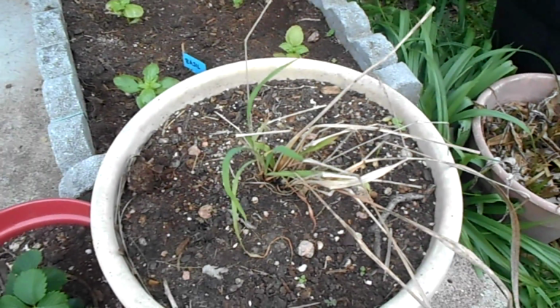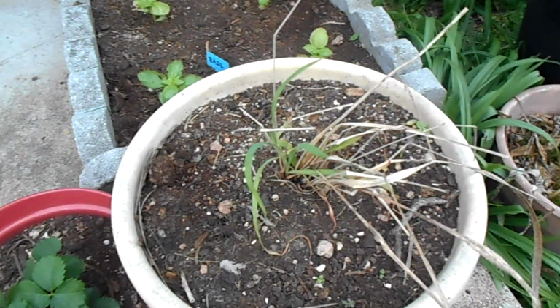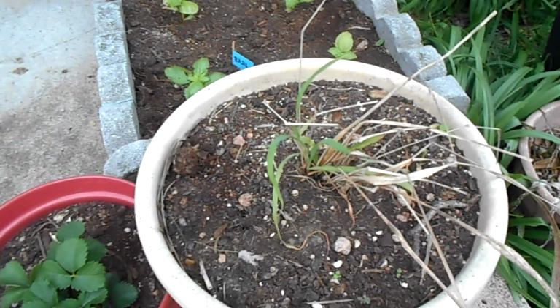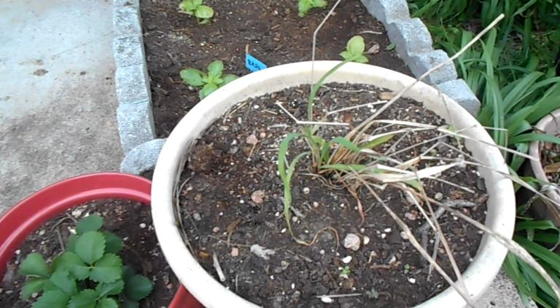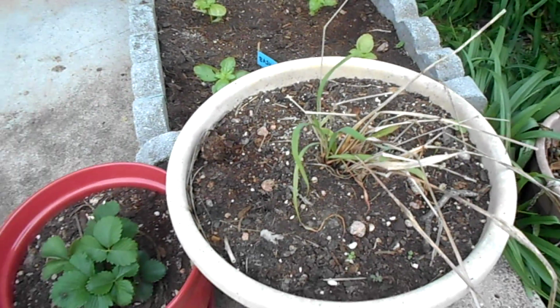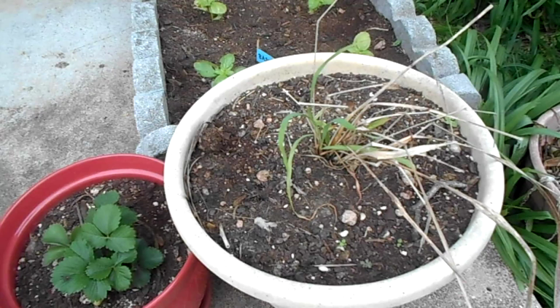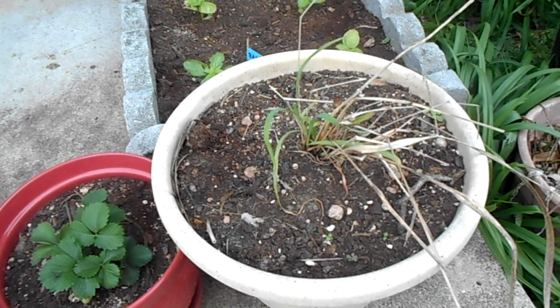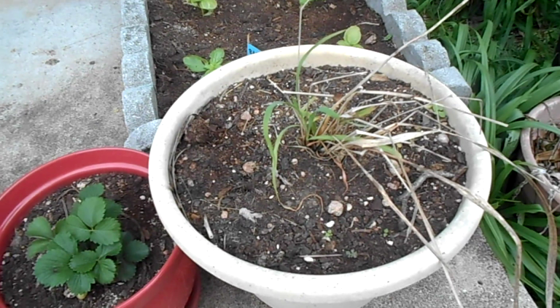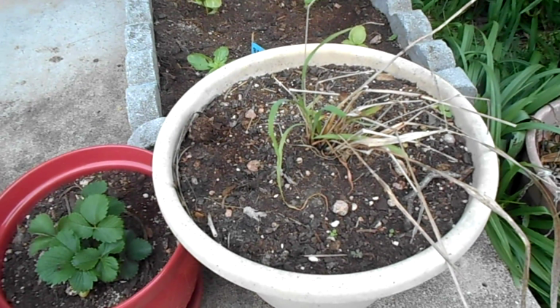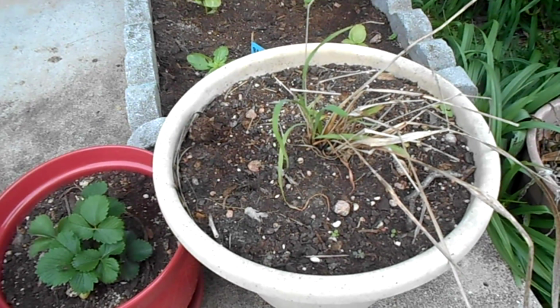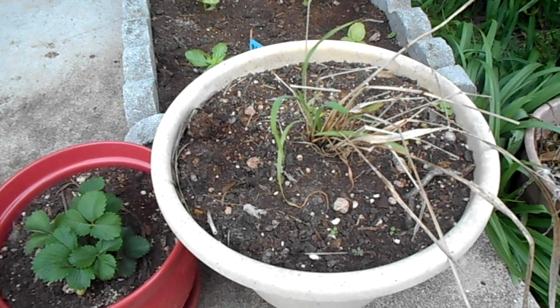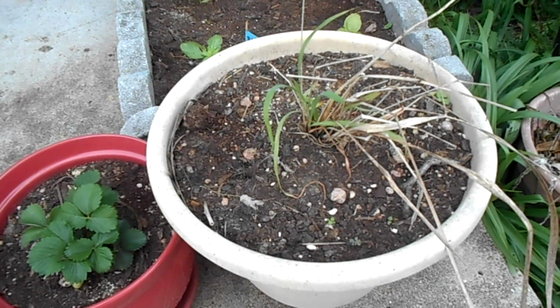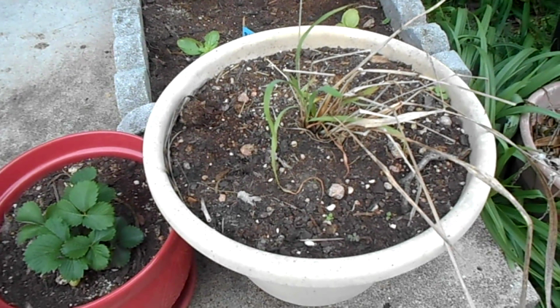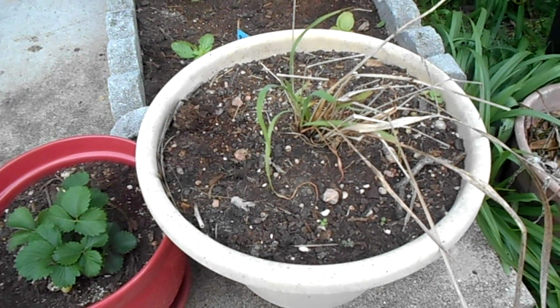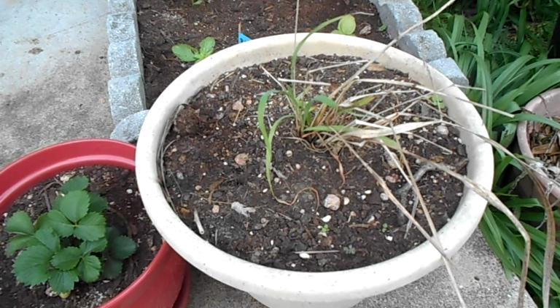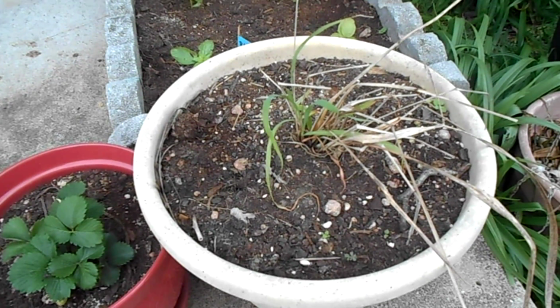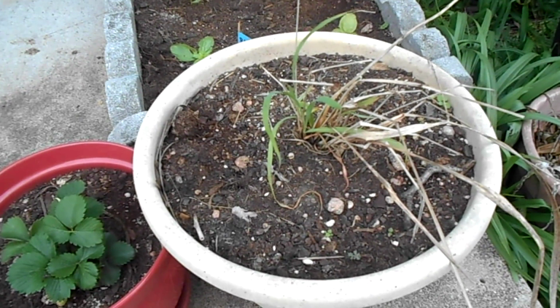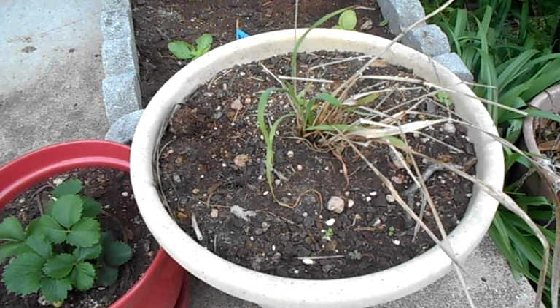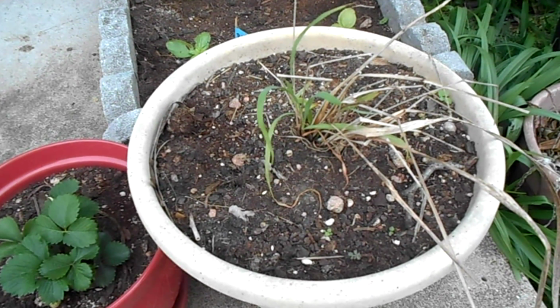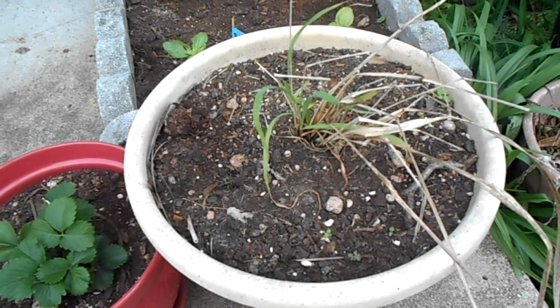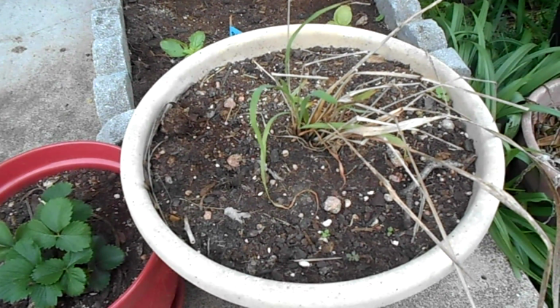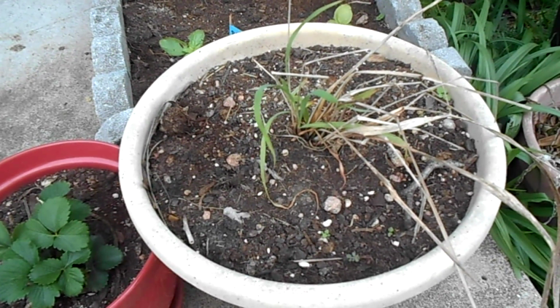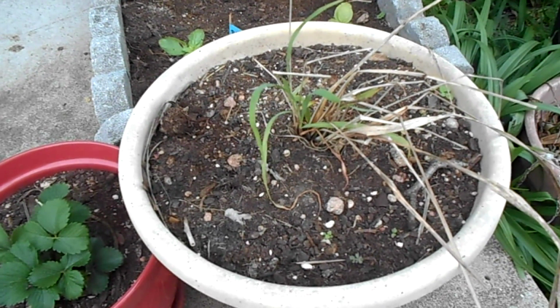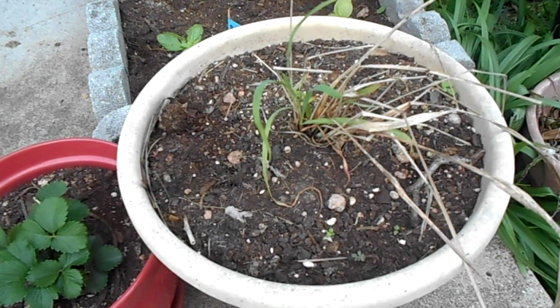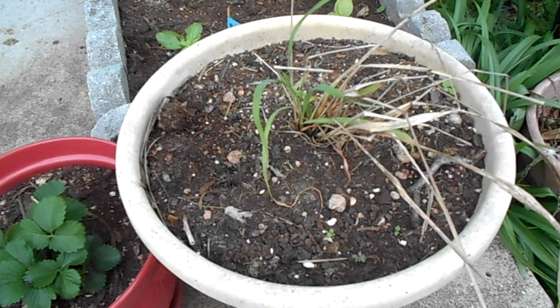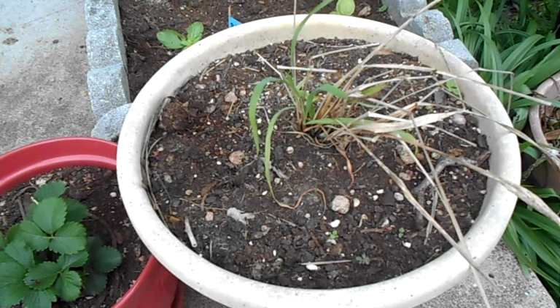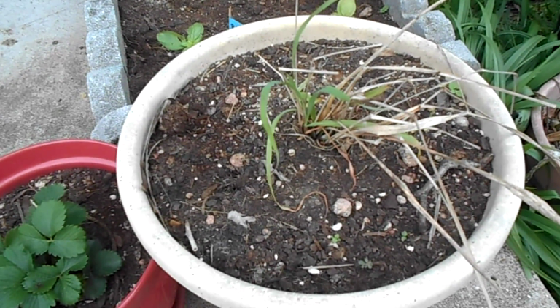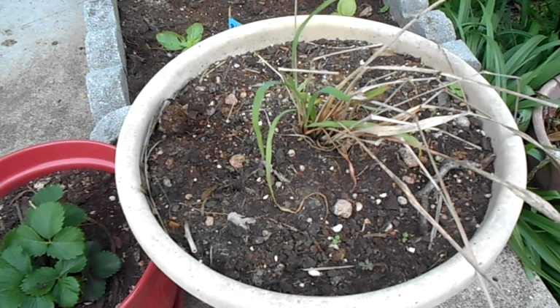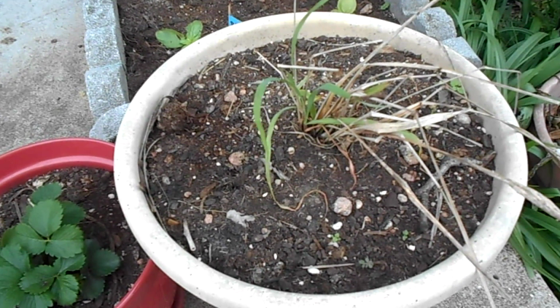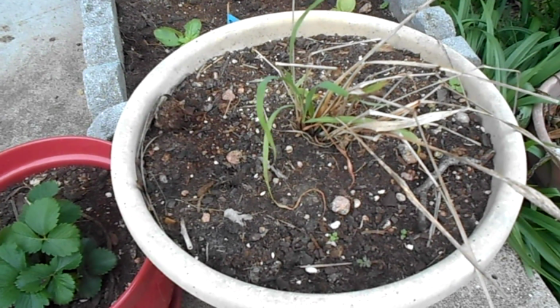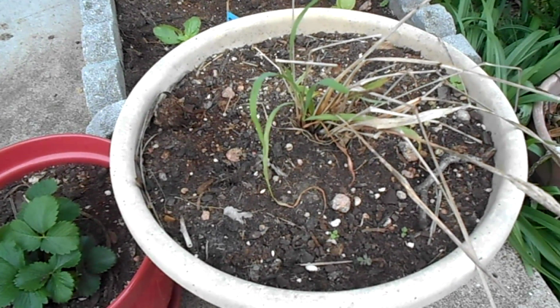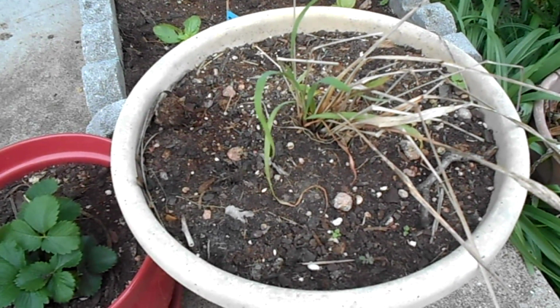The lemongrass — it's grassy. I need to weed it again, but it's looking pretty good actually.